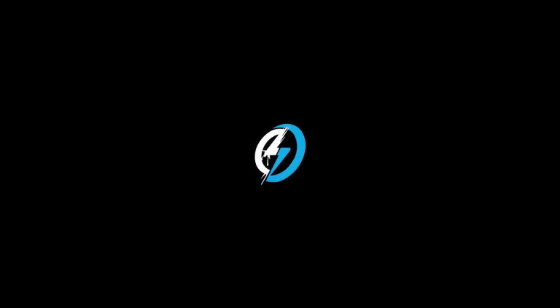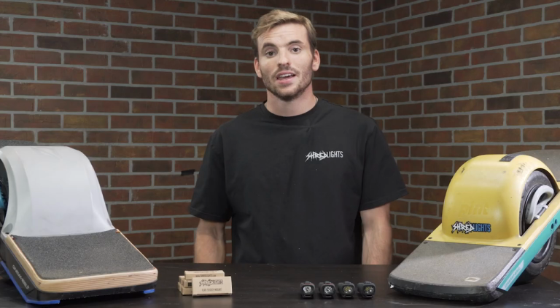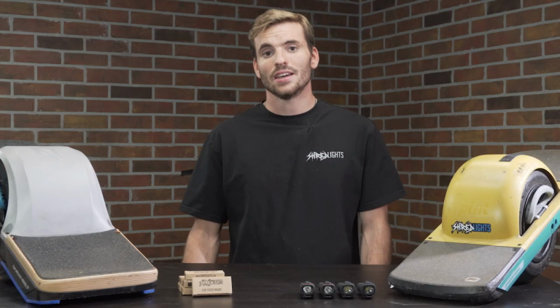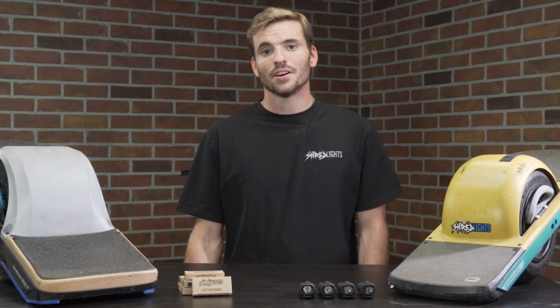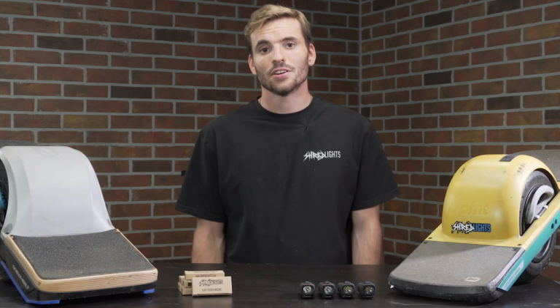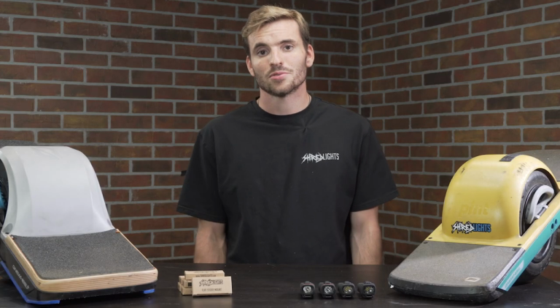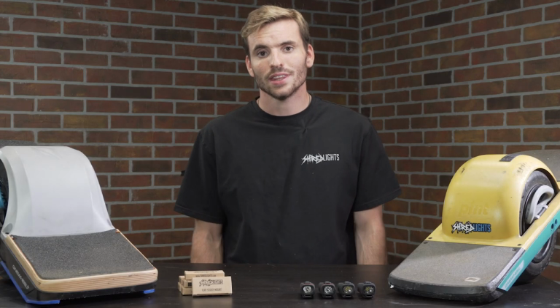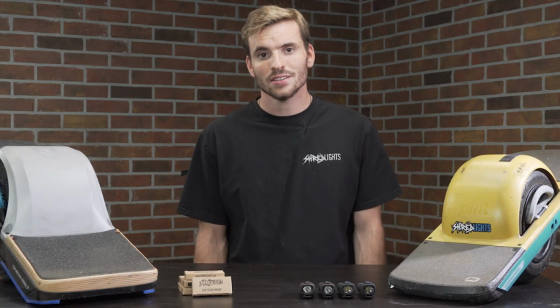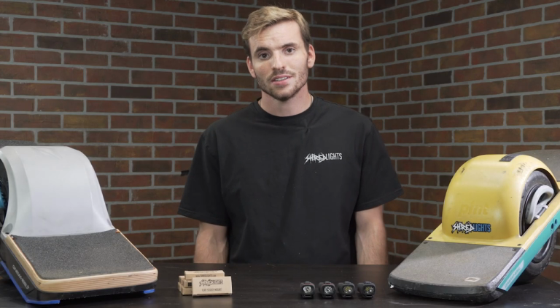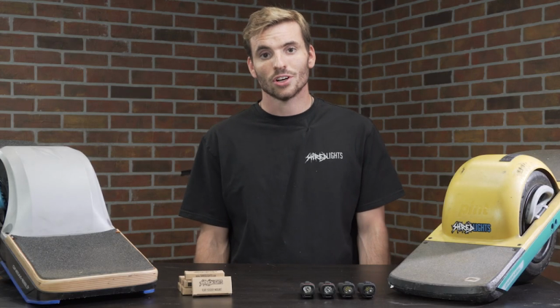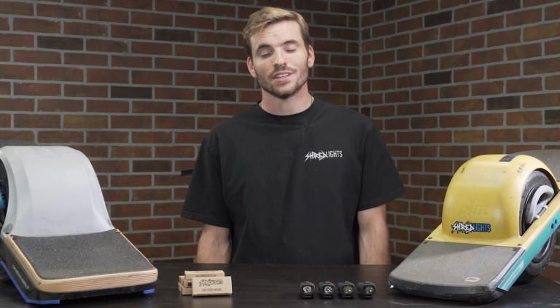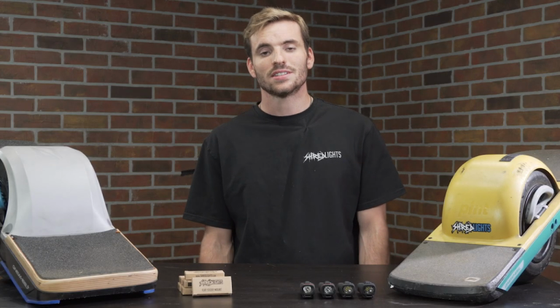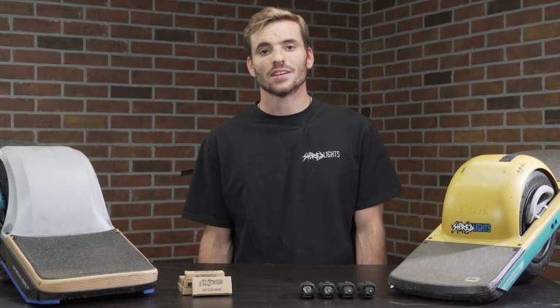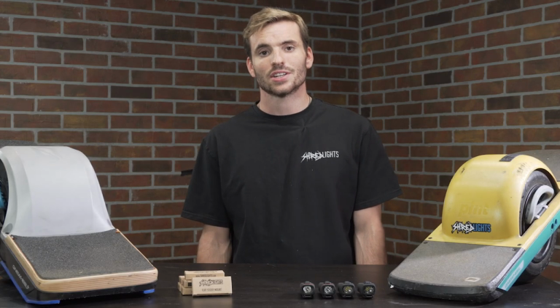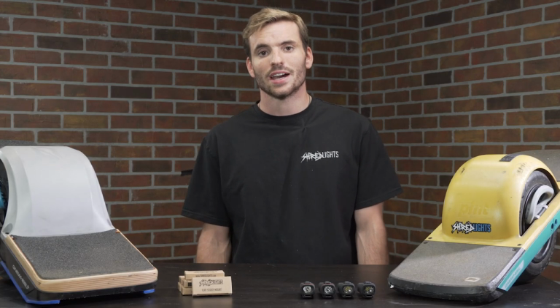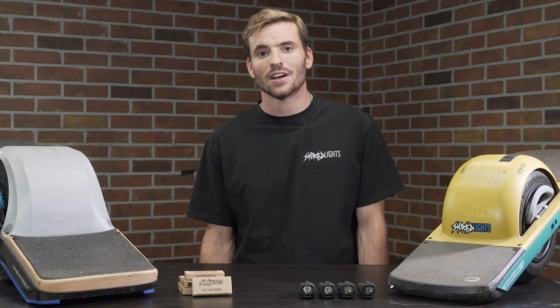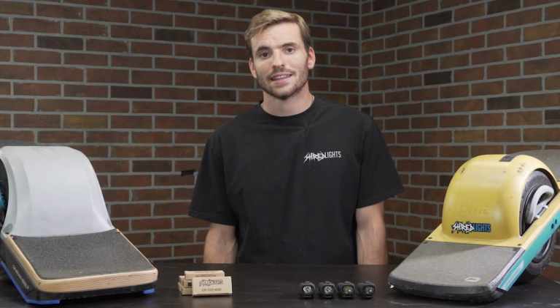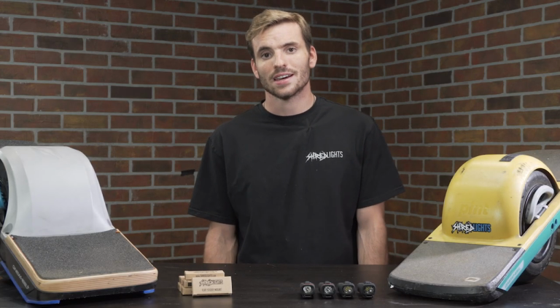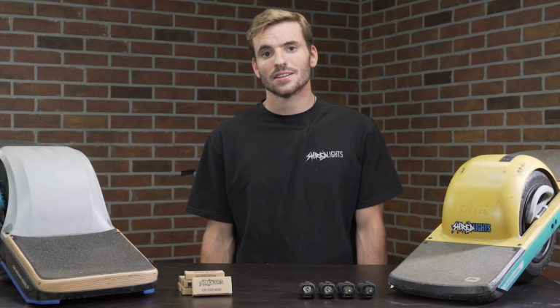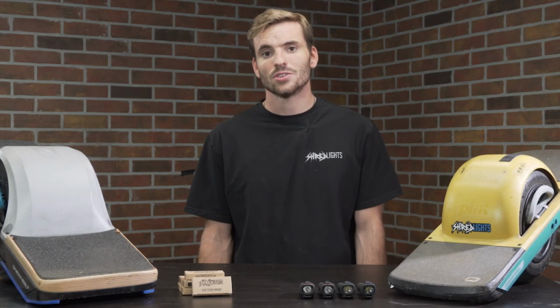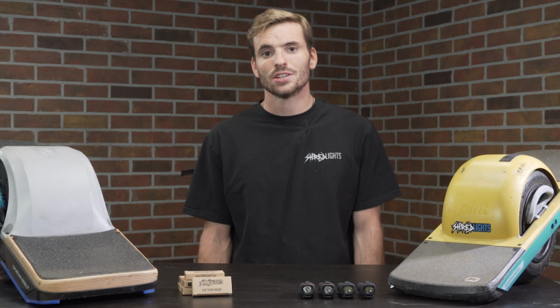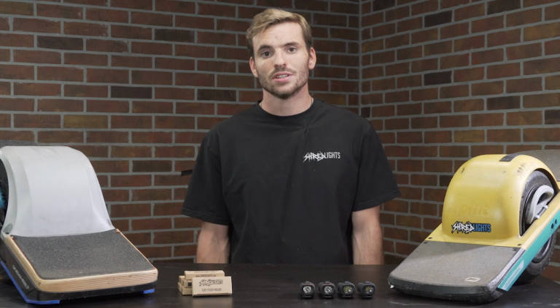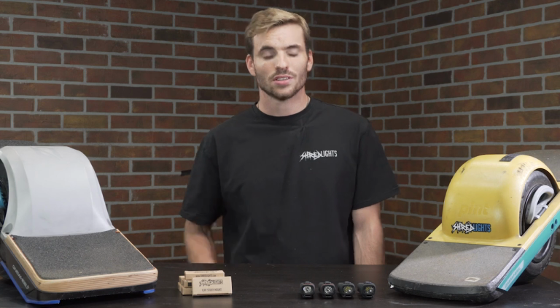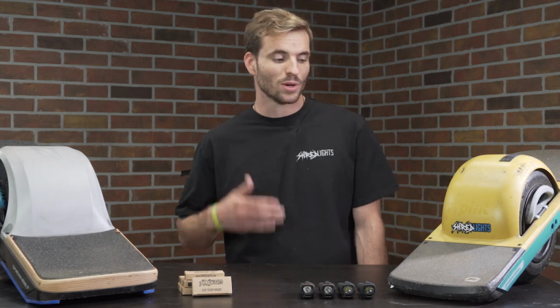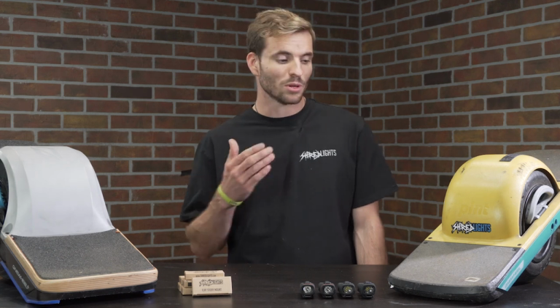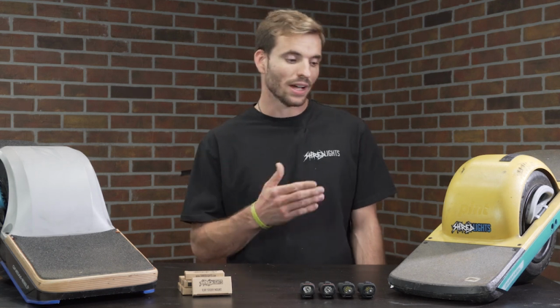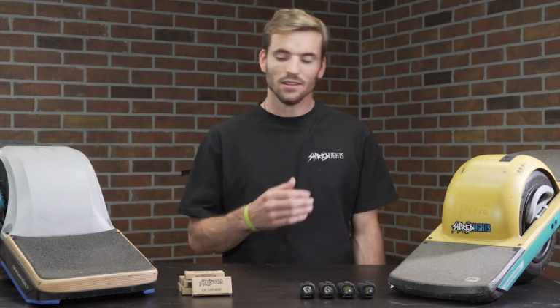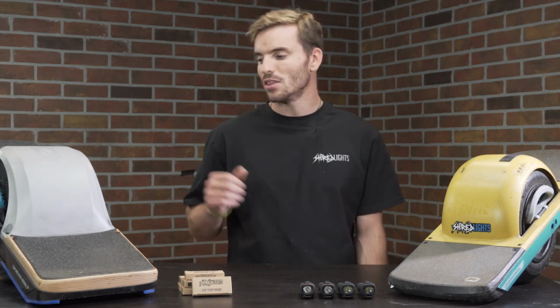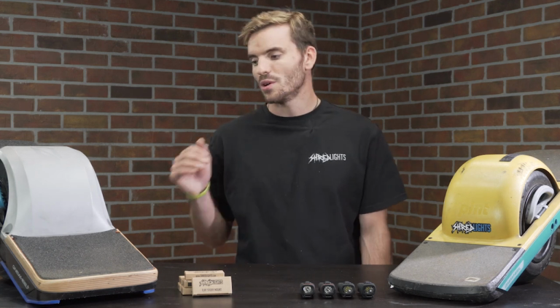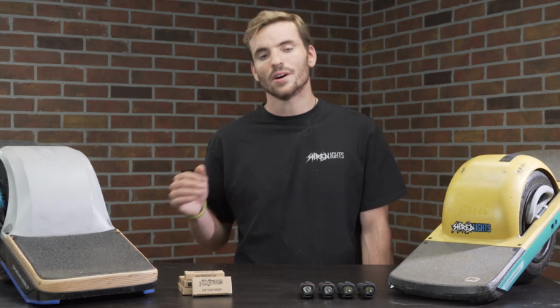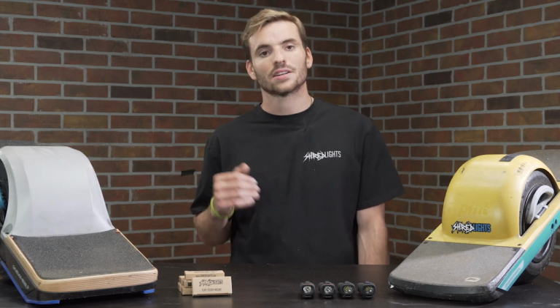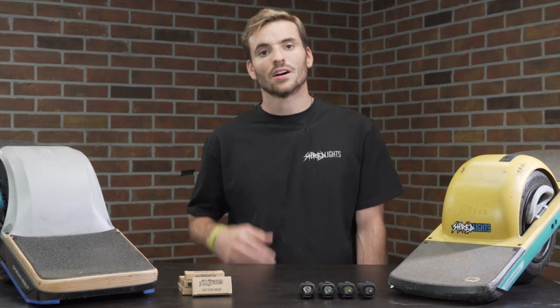Hey, Eric here from Shred Lights to go over the installation guide for adding the SL200 to the Onewheel Pint and the Onewheel XR.